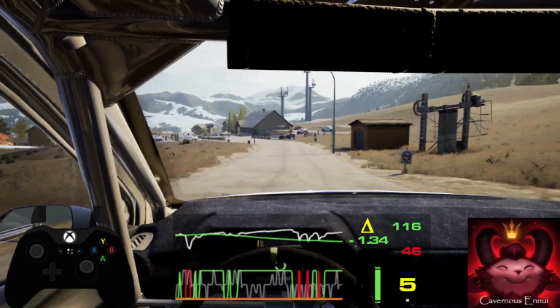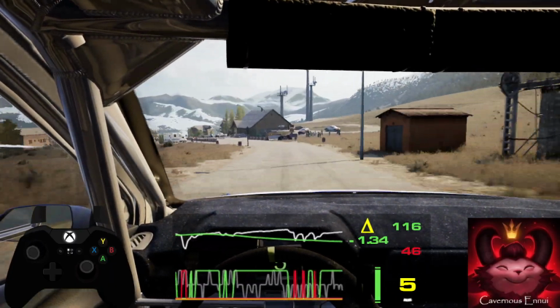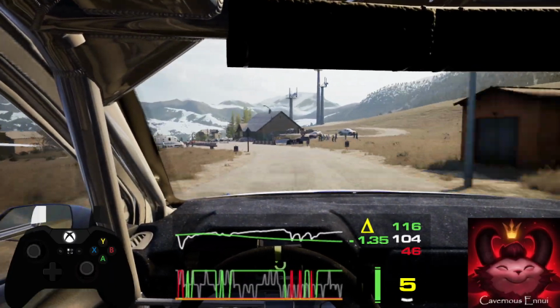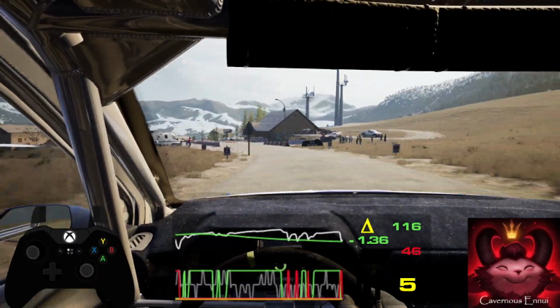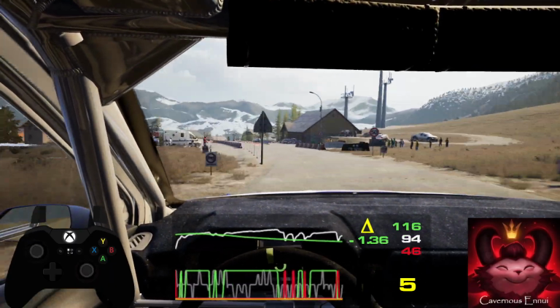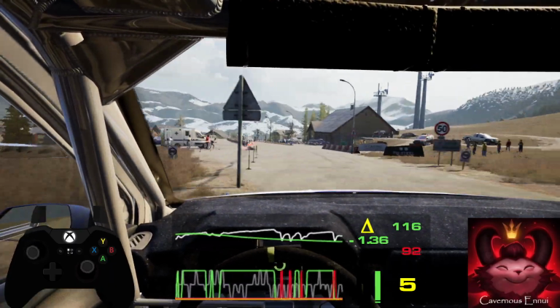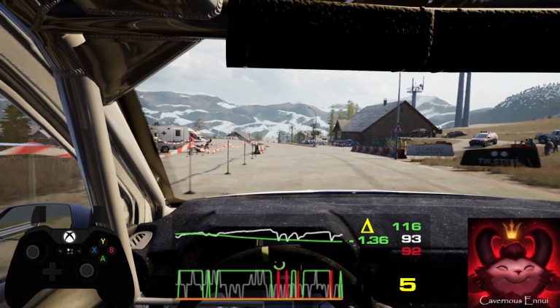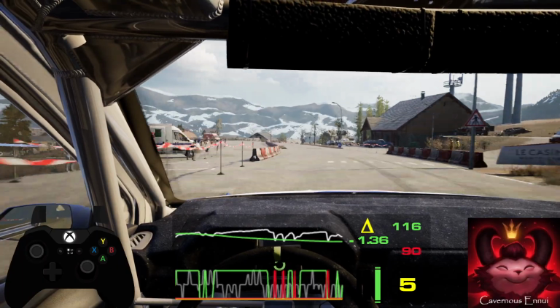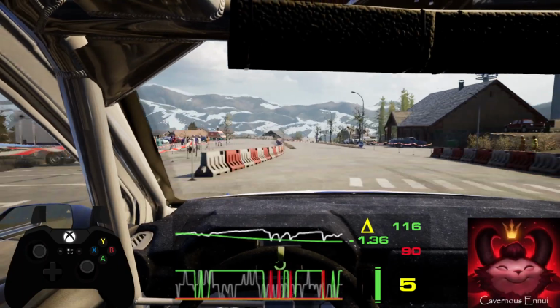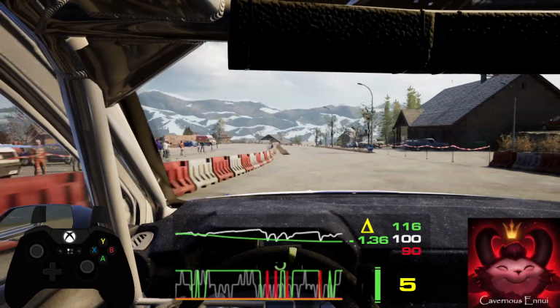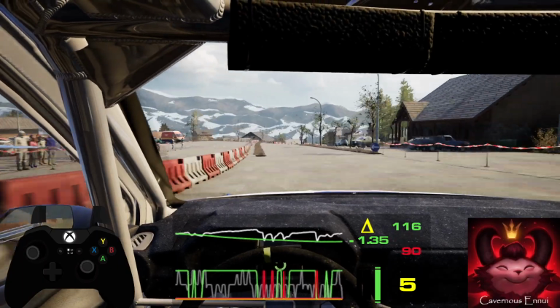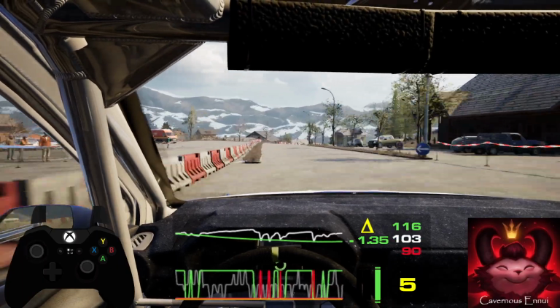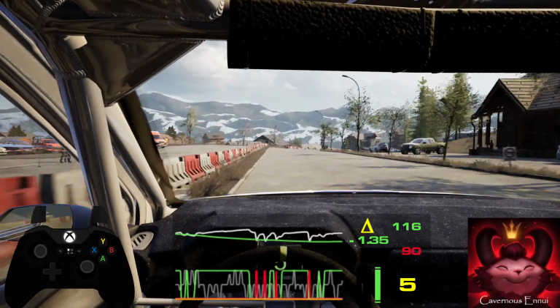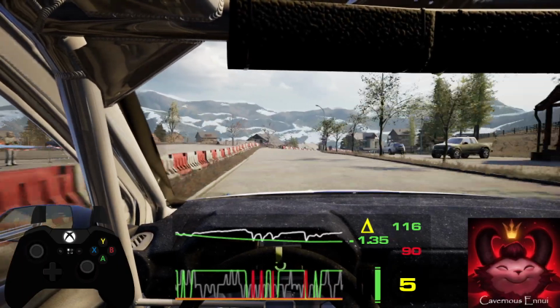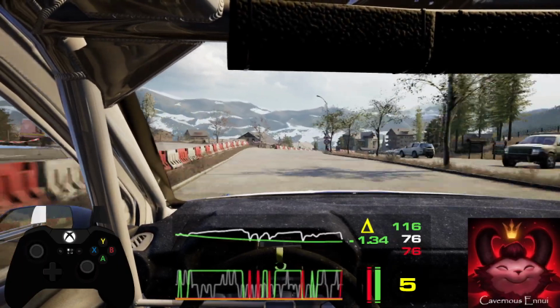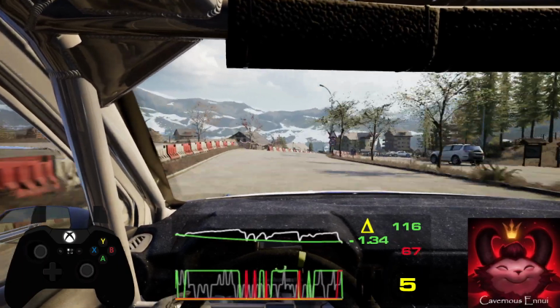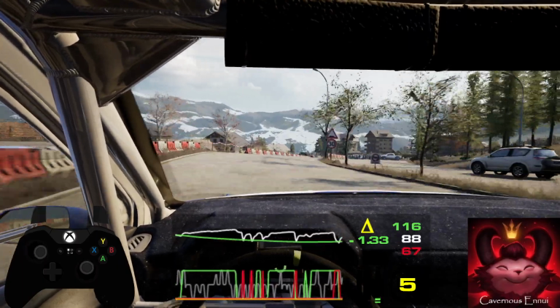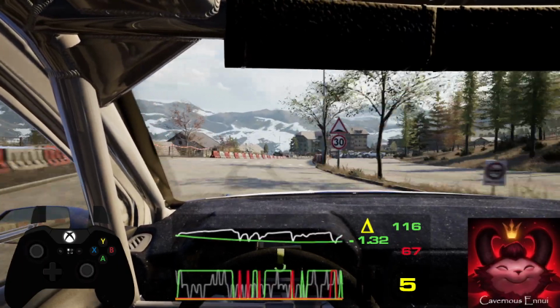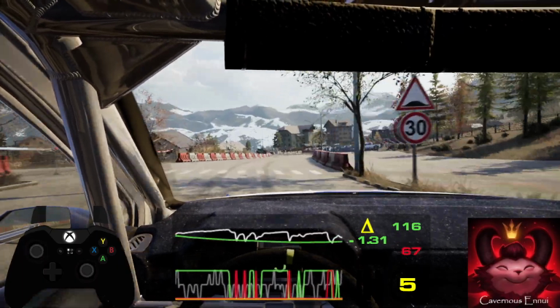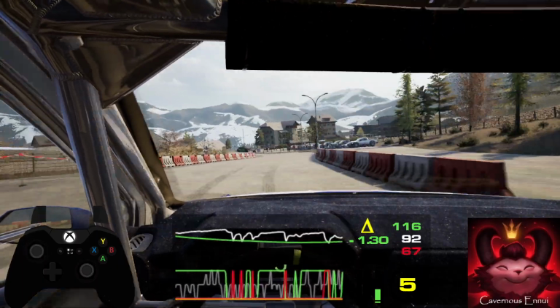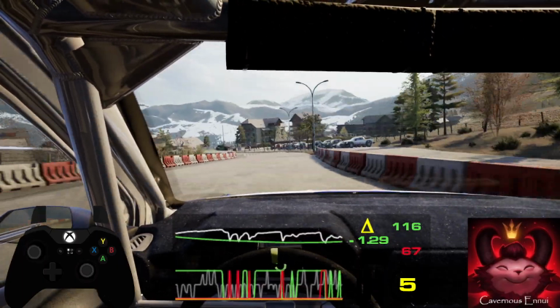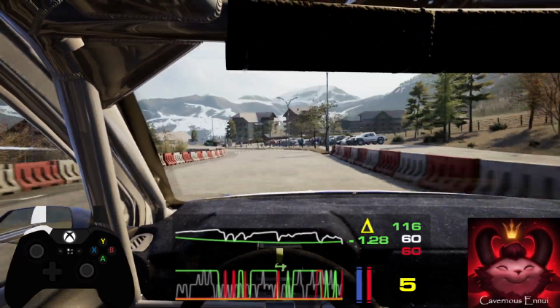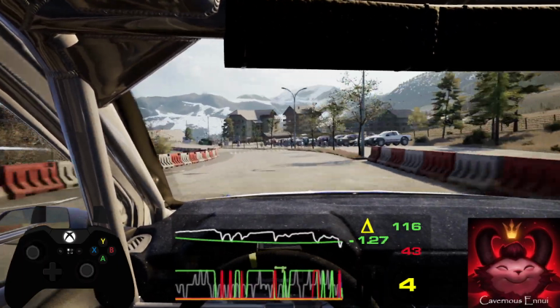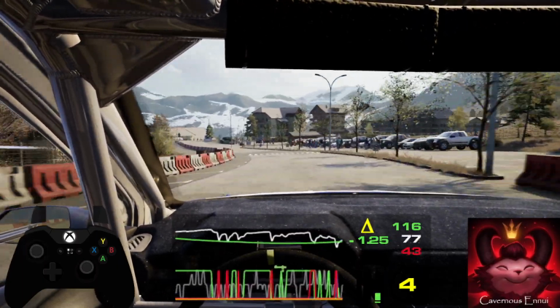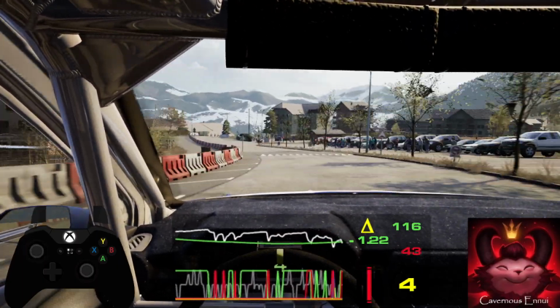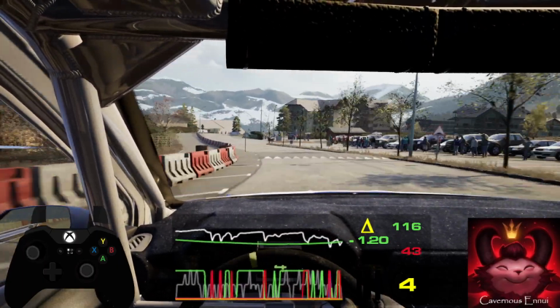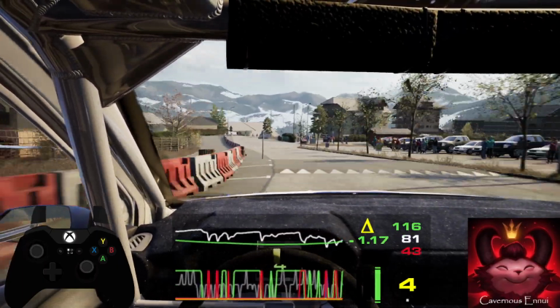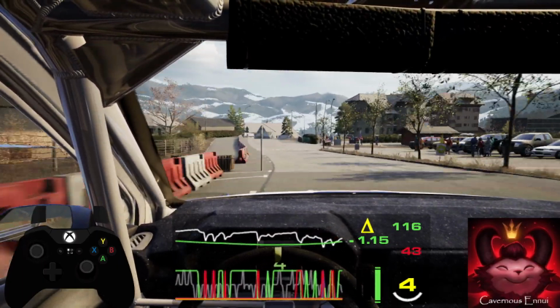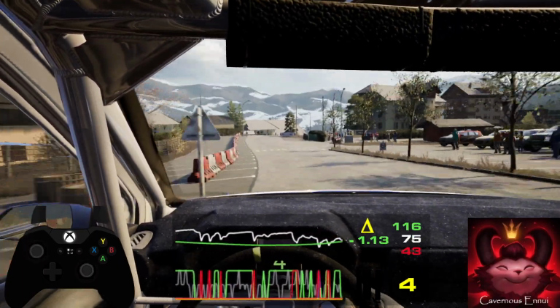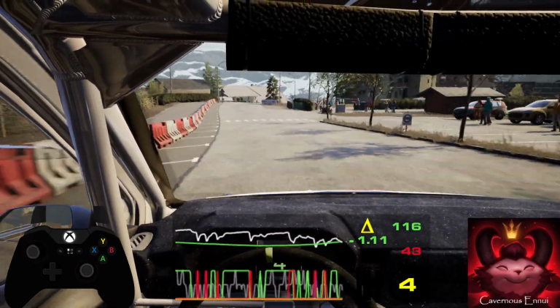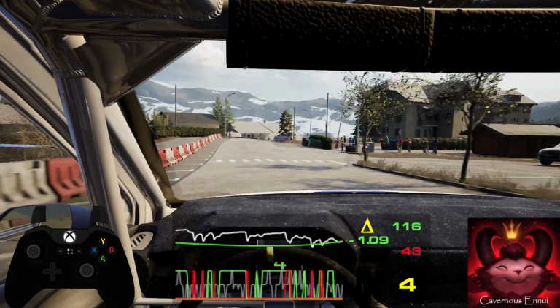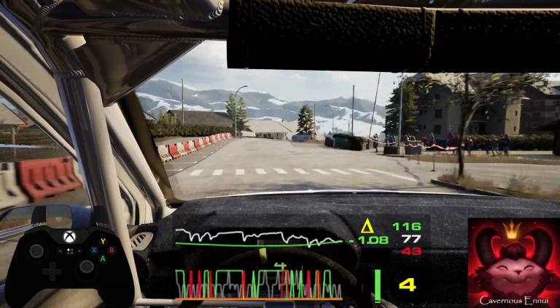Into 6 left, don't cut, over bump. 50, 4 right short. 40, 6 right. 40.